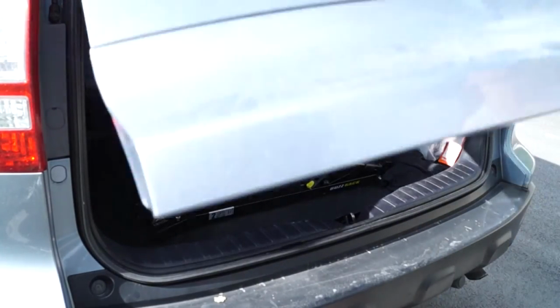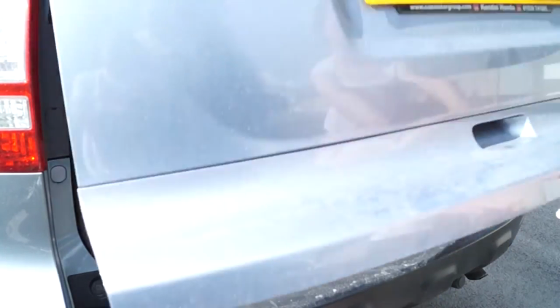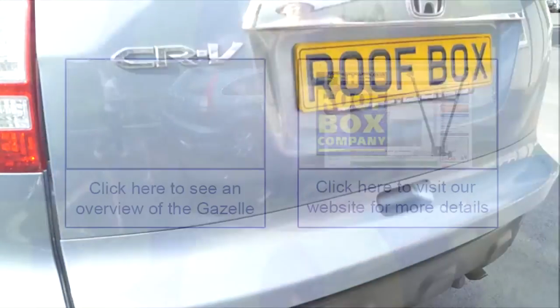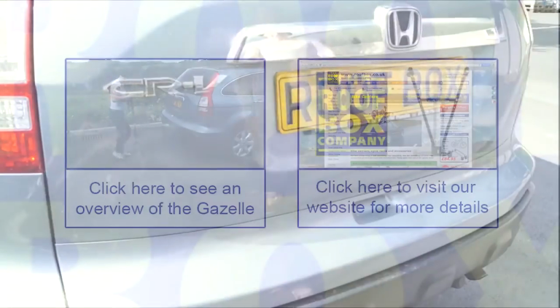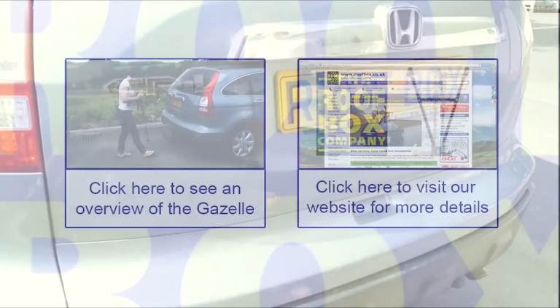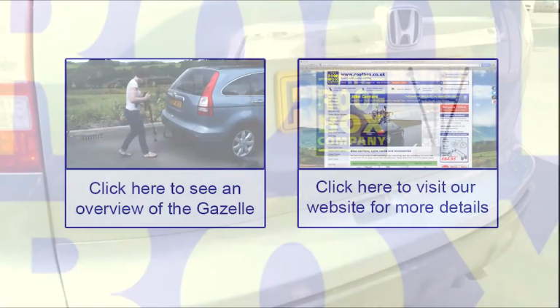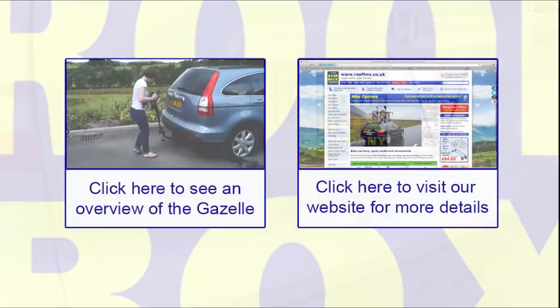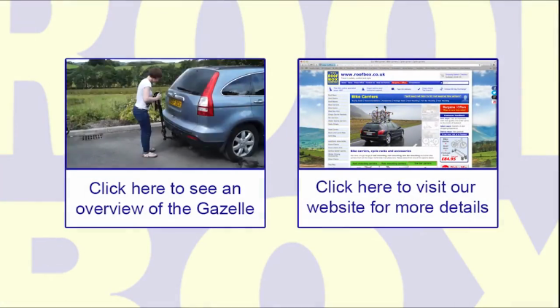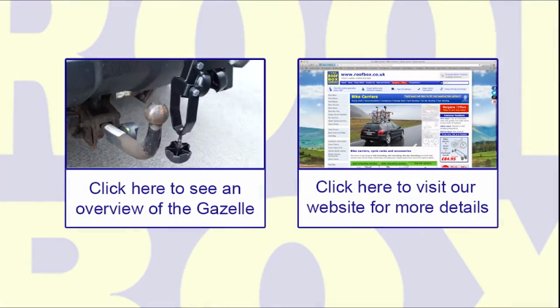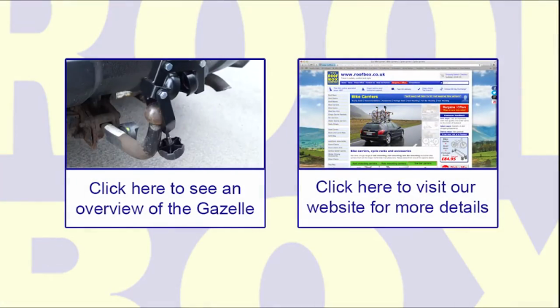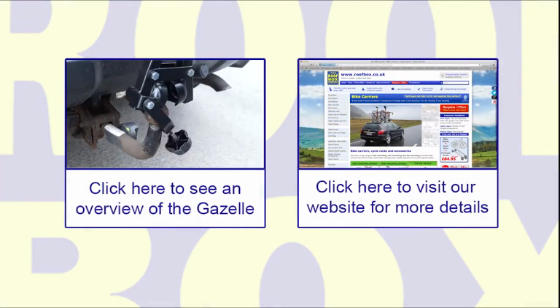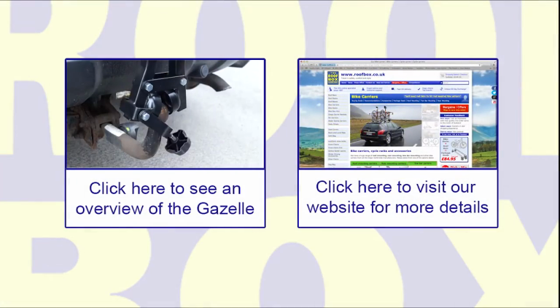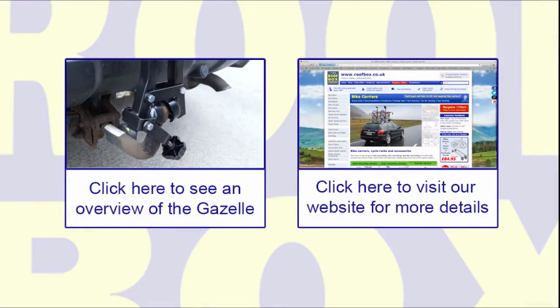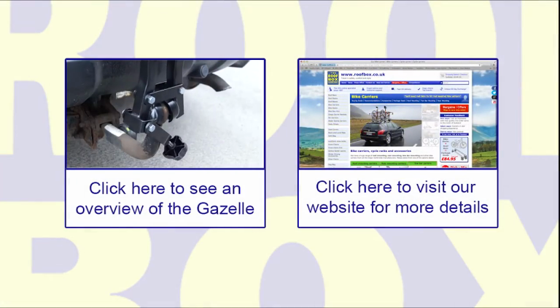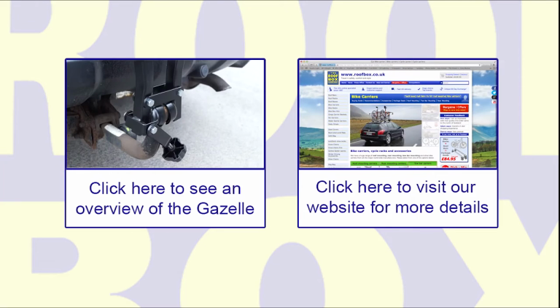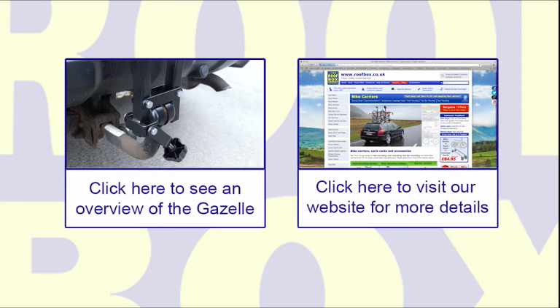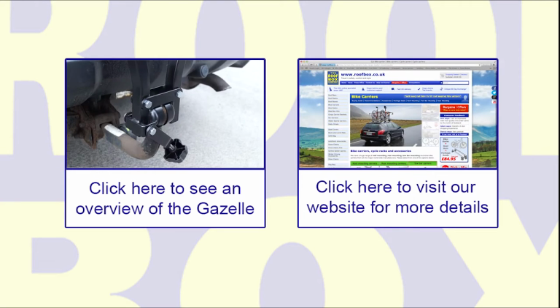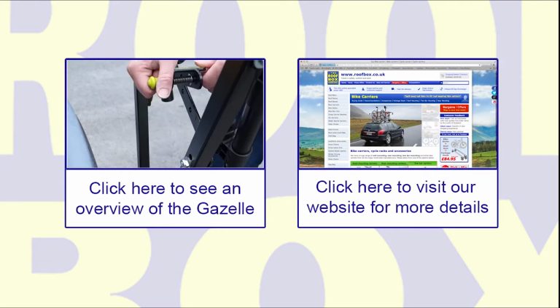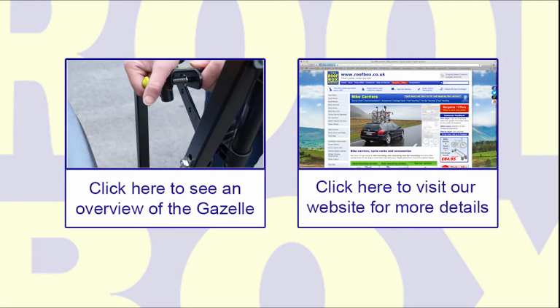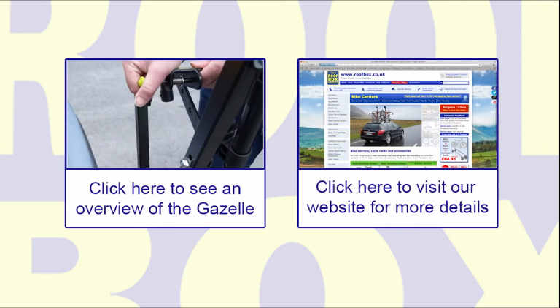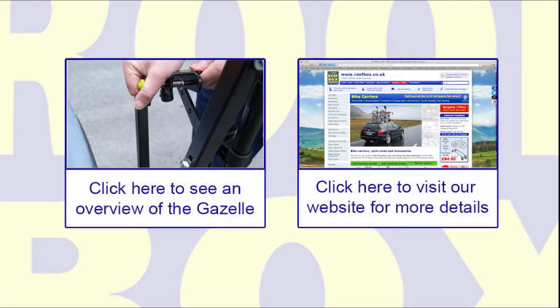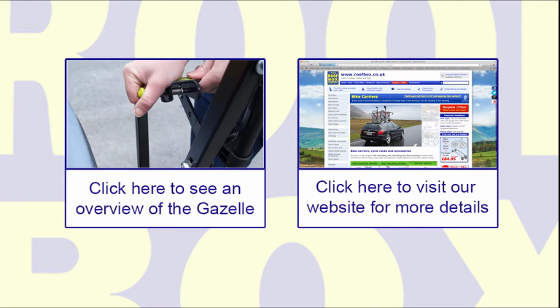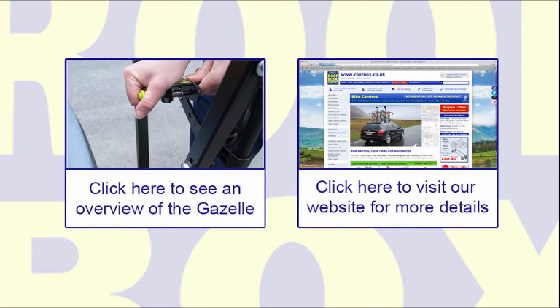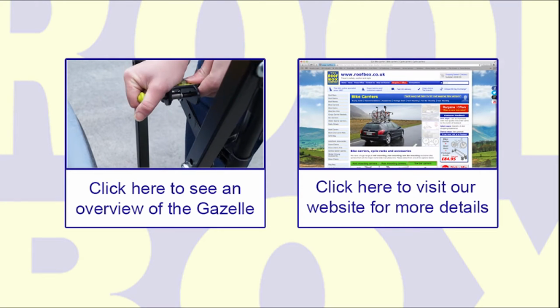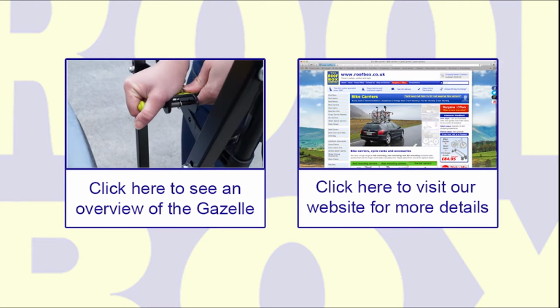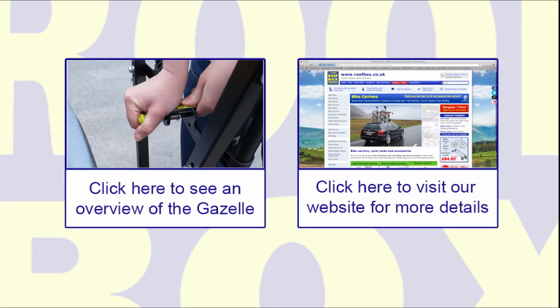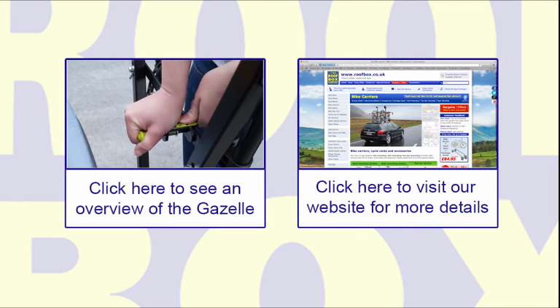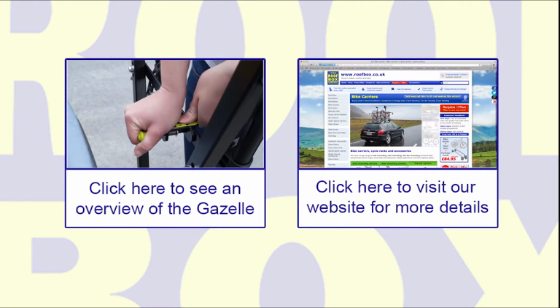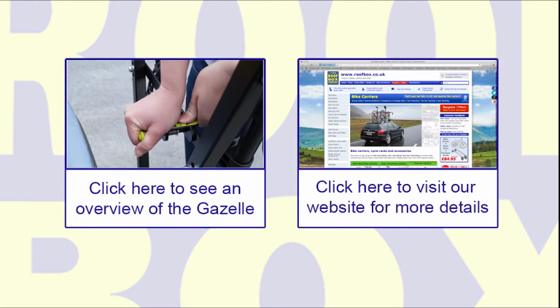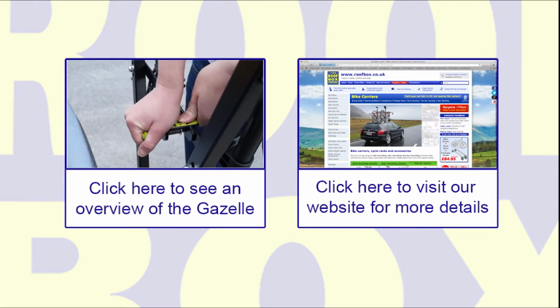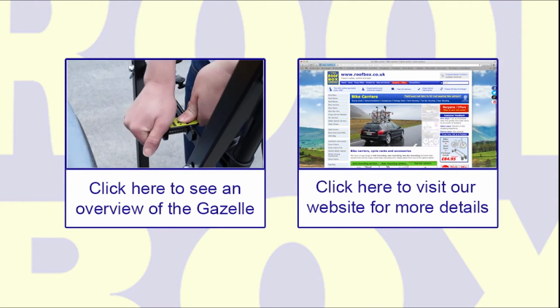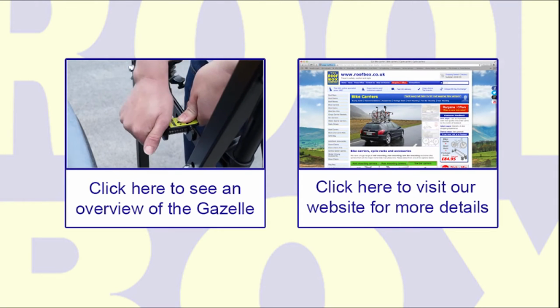To see an overview of the Gazelle, or to visit our website for more details, click on the links above.